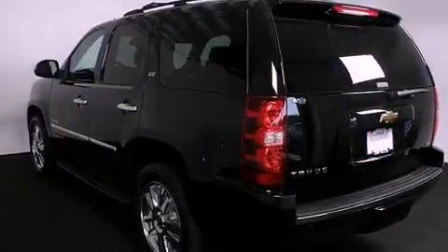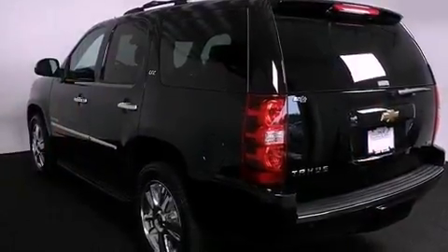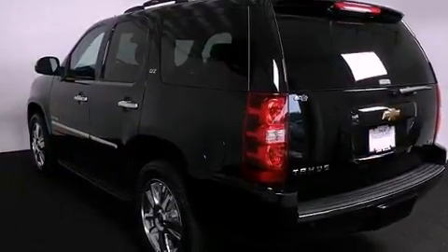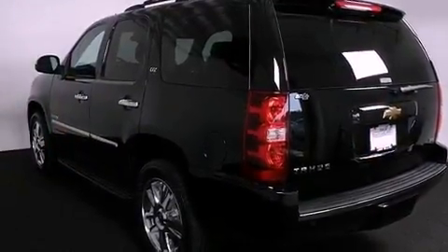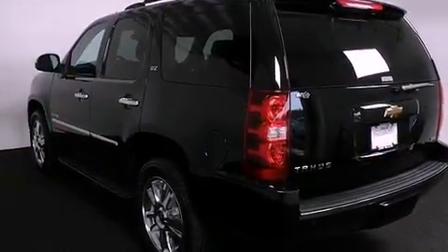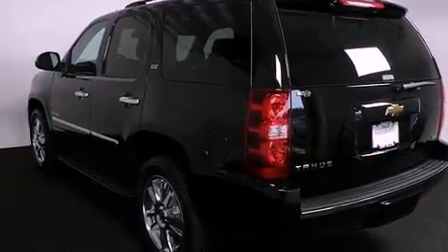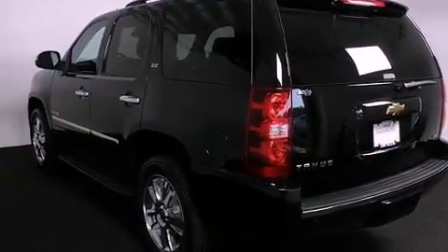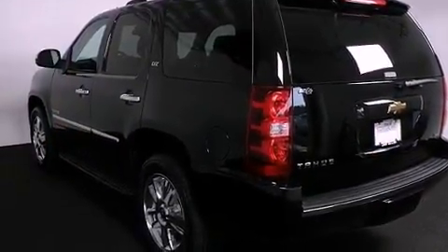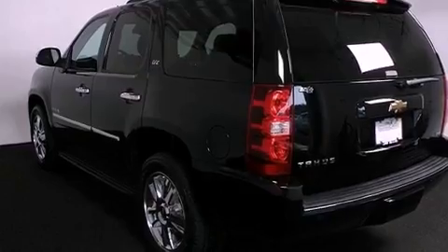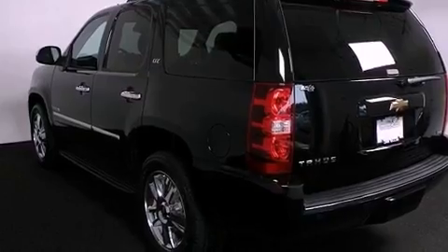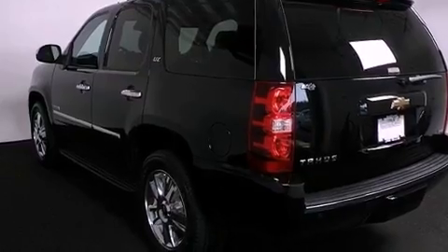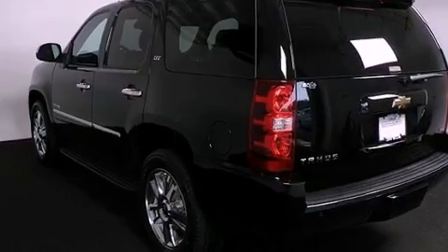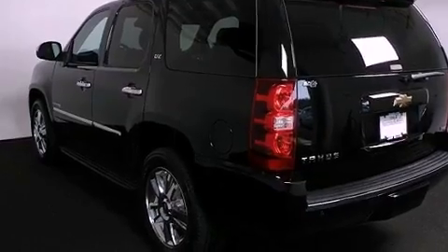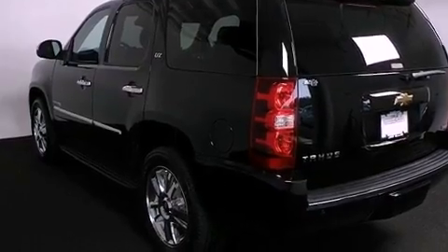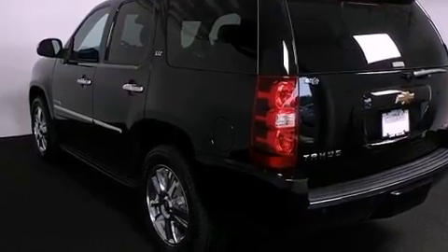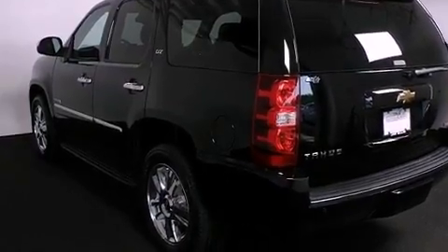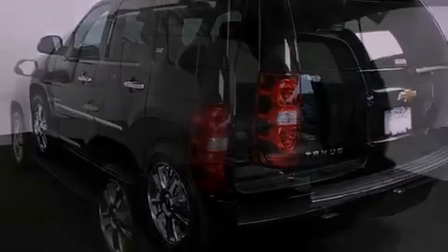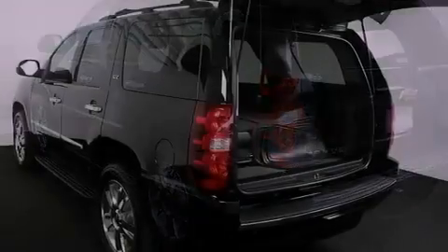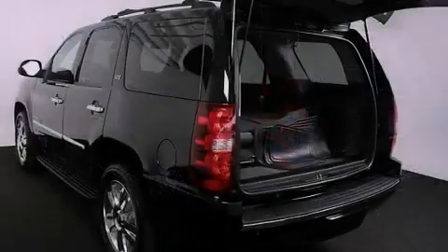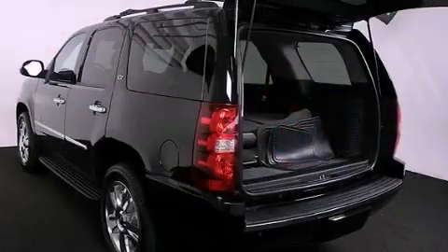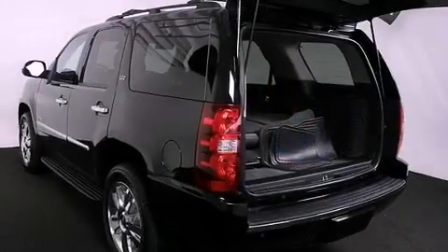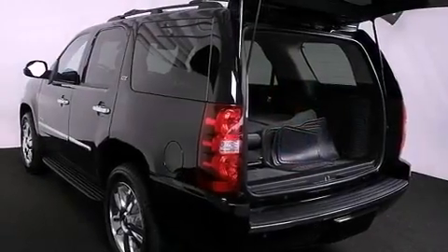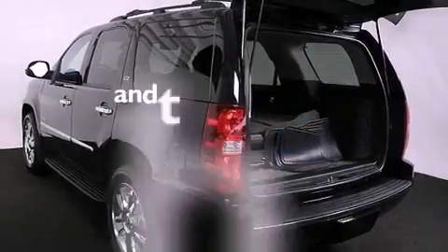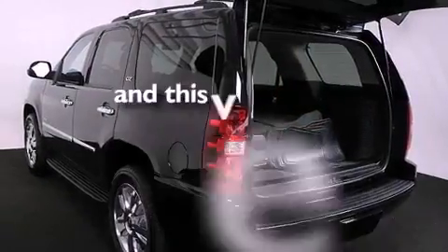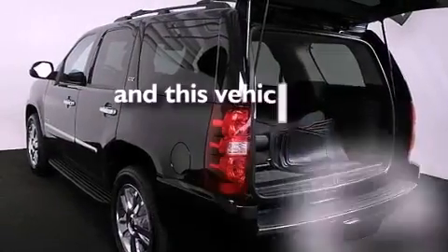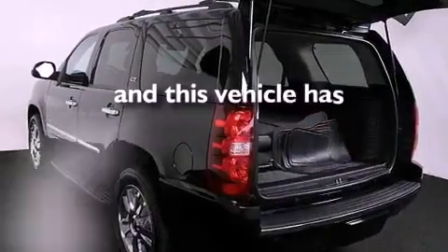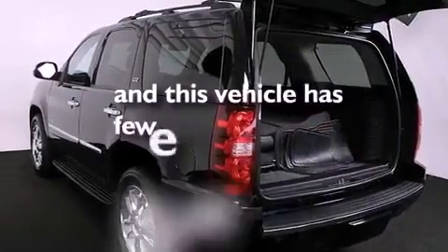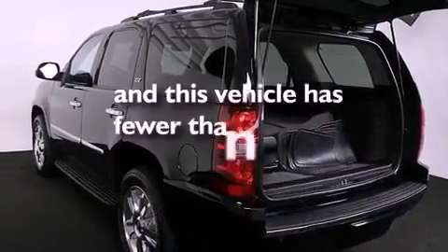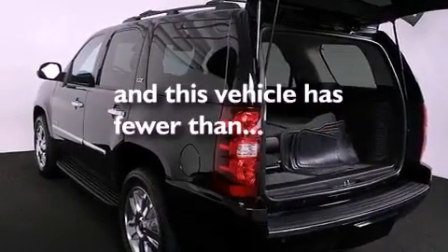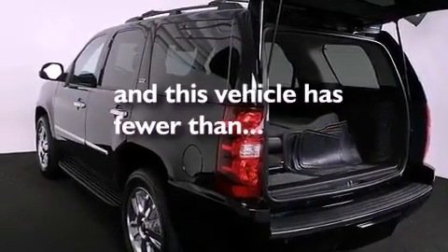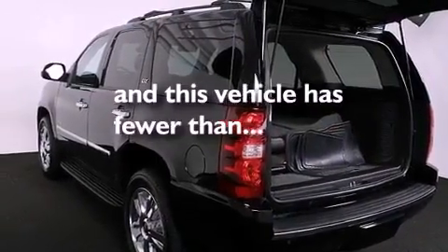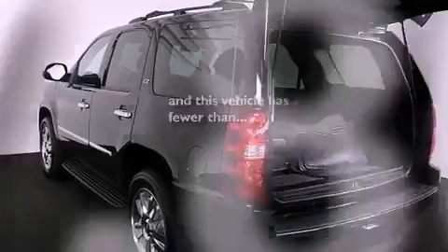Additional features include aluminum wheels, a low-tire pressure indicator, a cooled passenger seat, and this vehicle has fewer than 38,000 miles on the odometer.